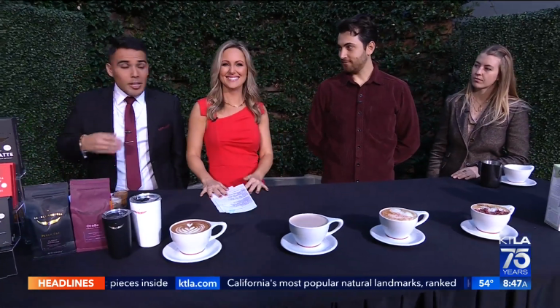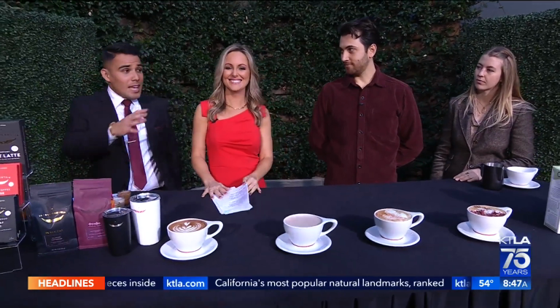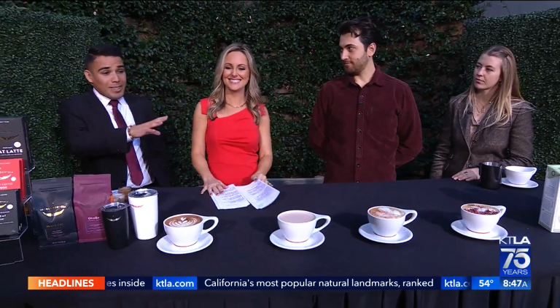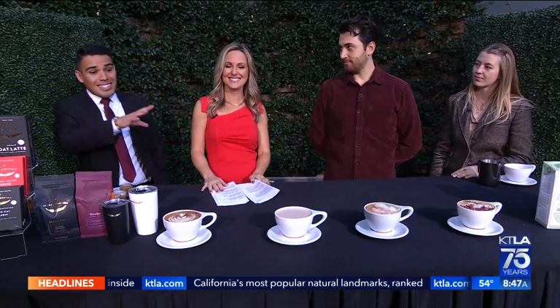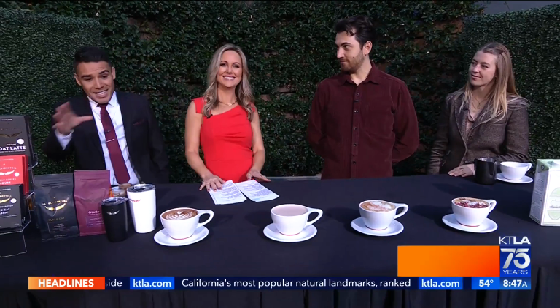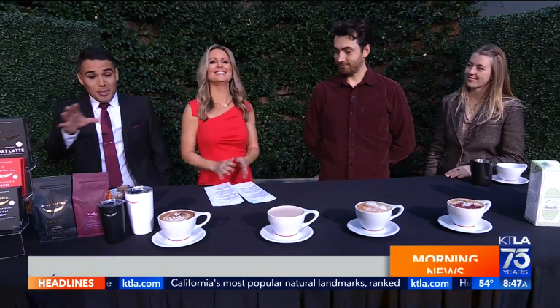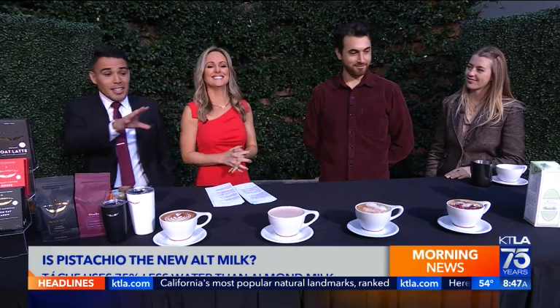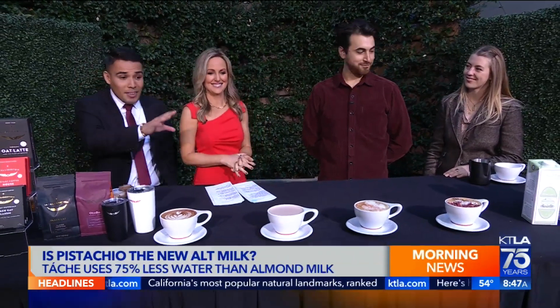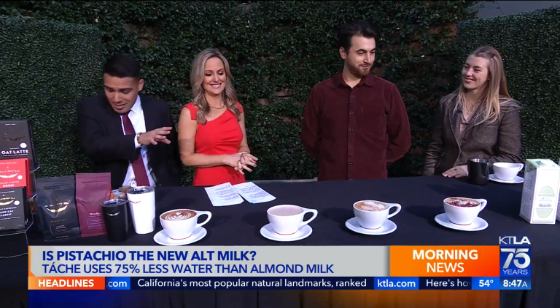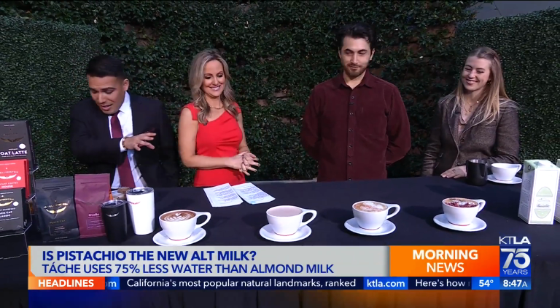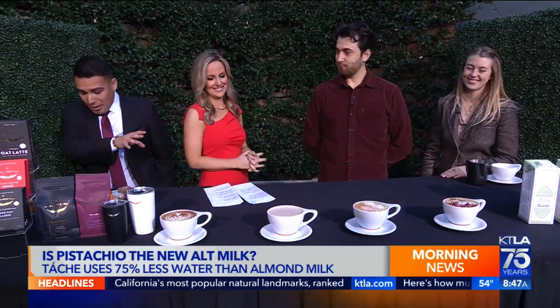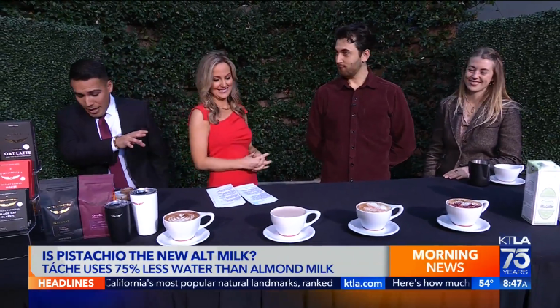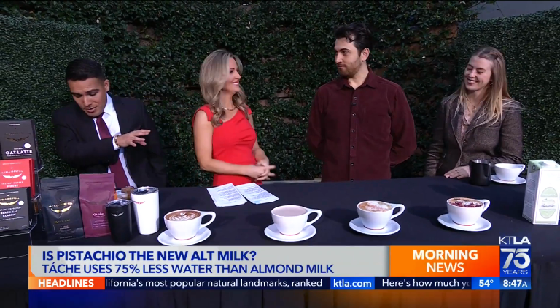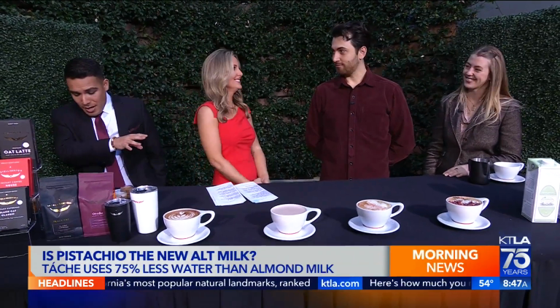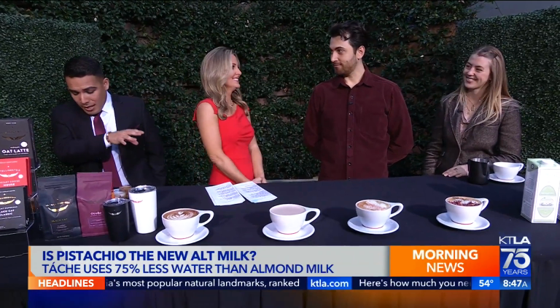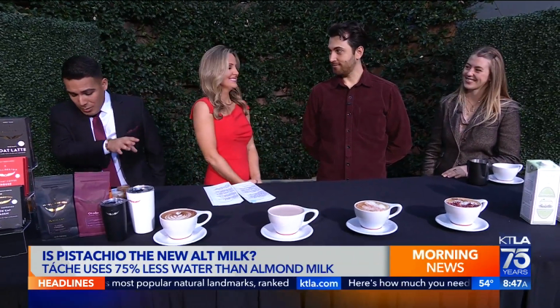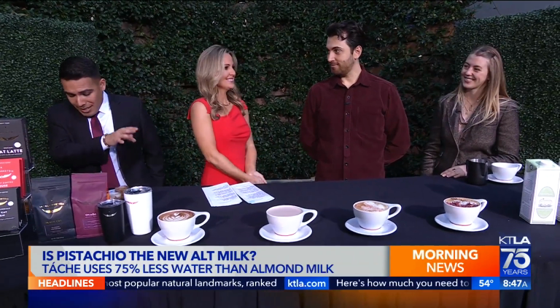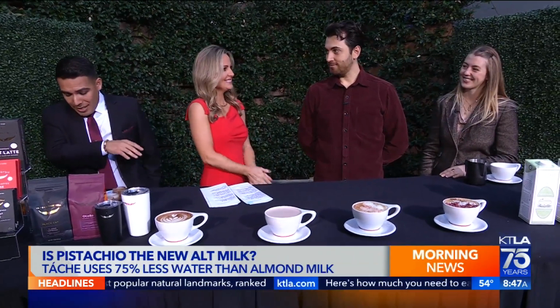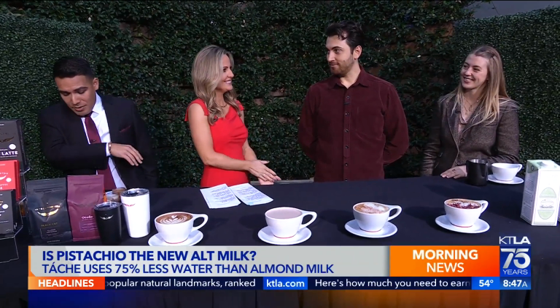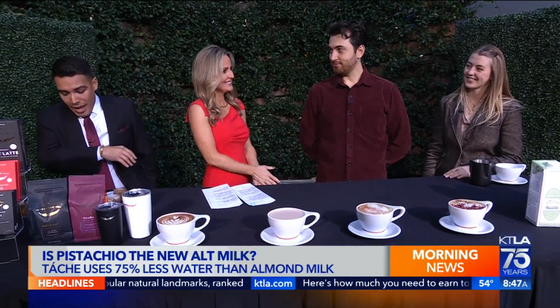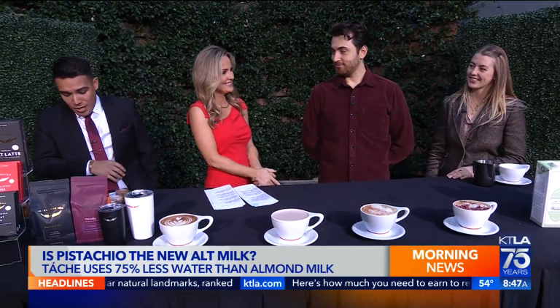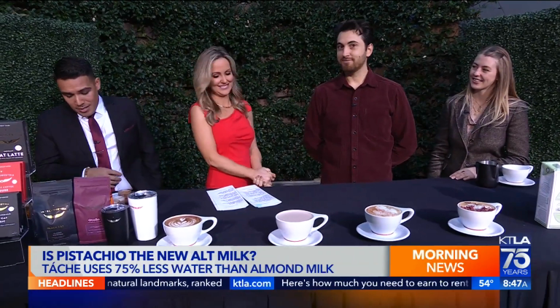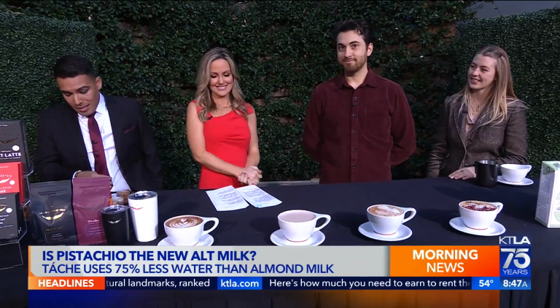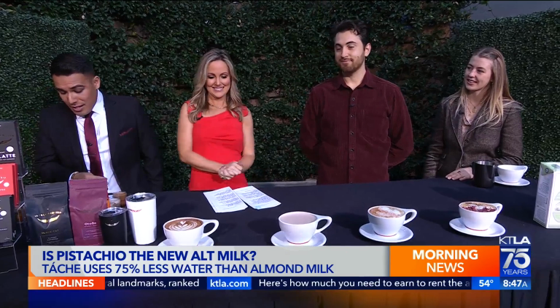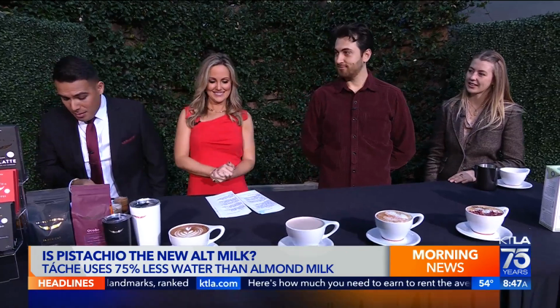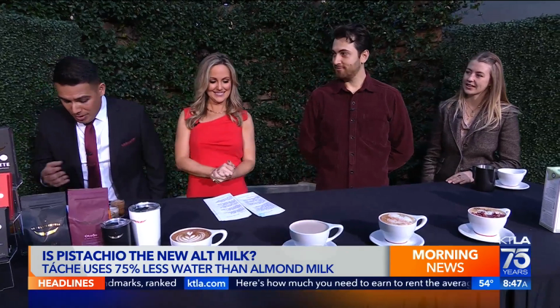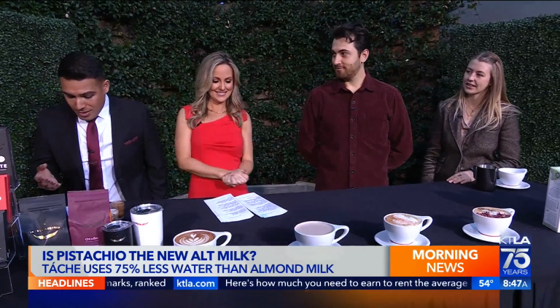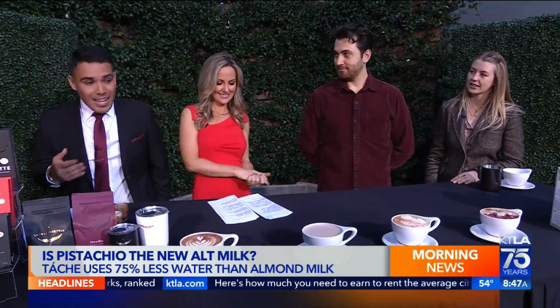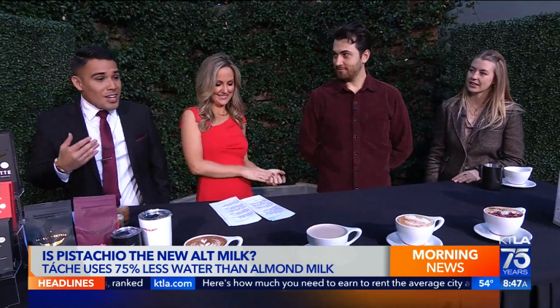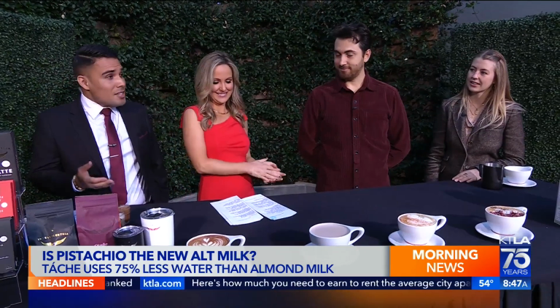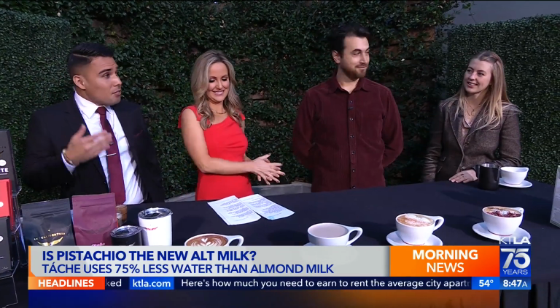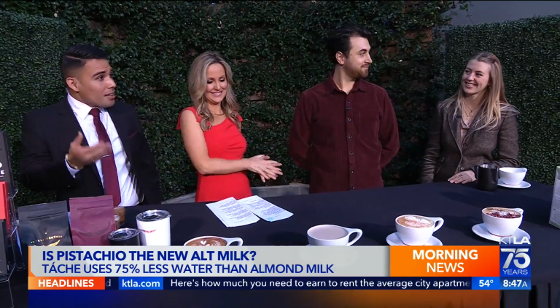Joining us now for a taste is Kazra Saidi of Tash and Intelligentsia barista Jesse Fridlin.